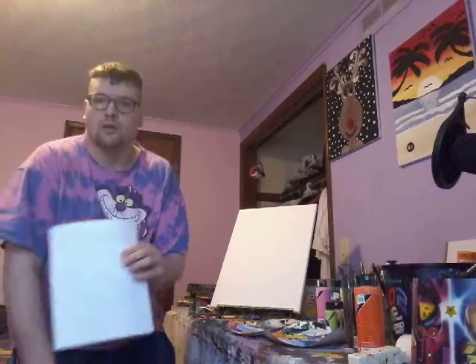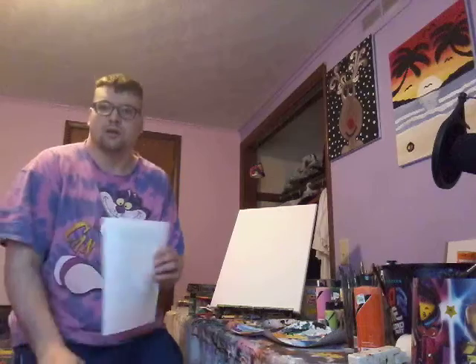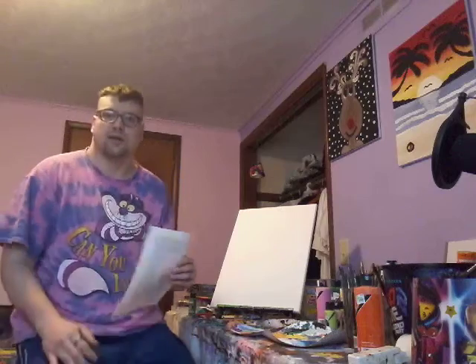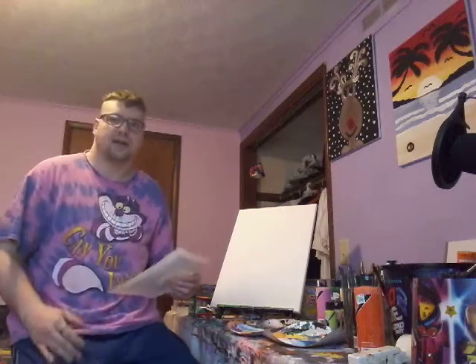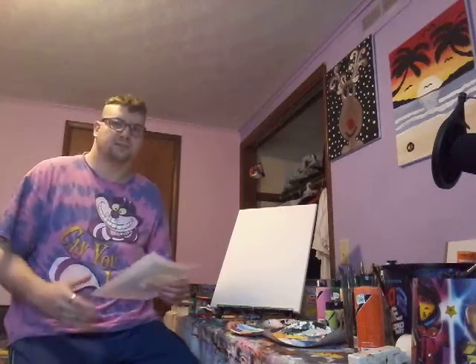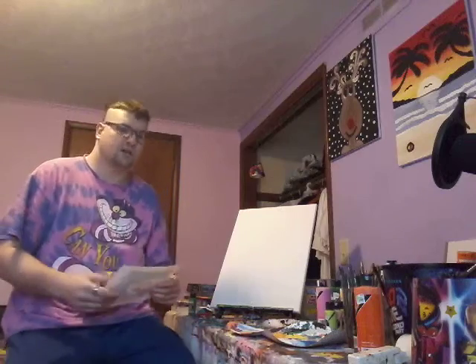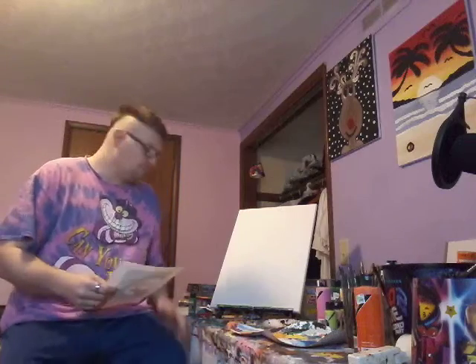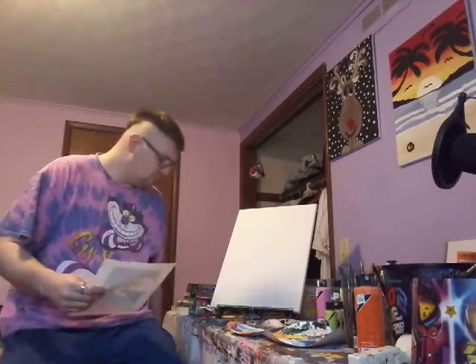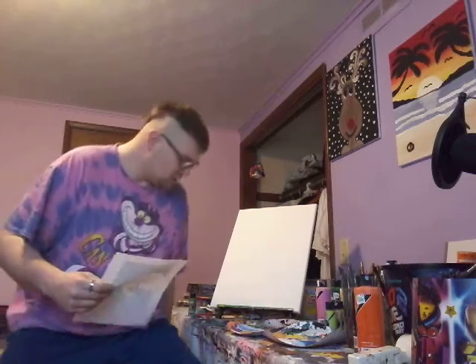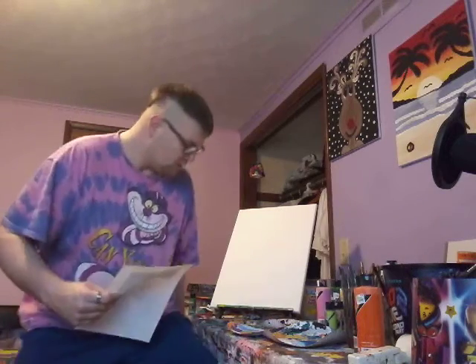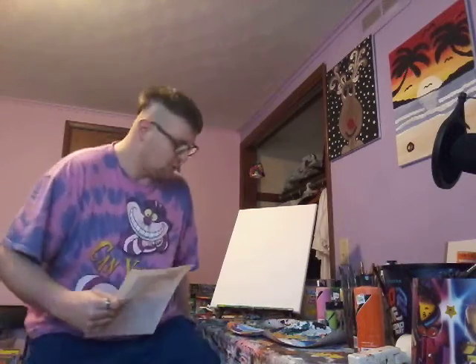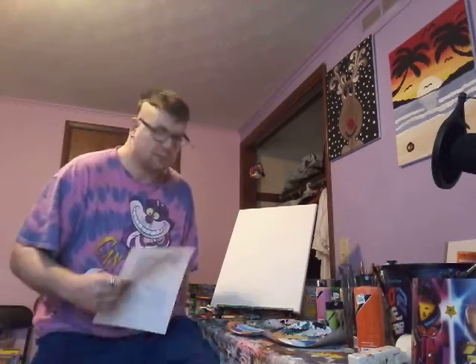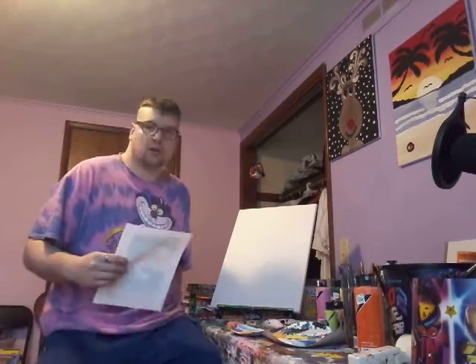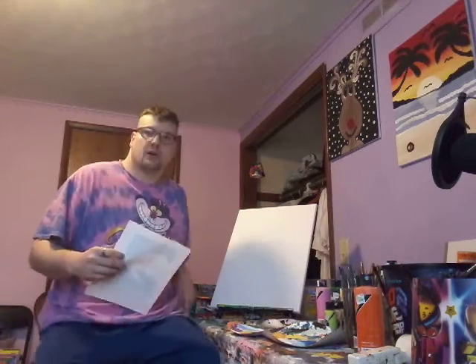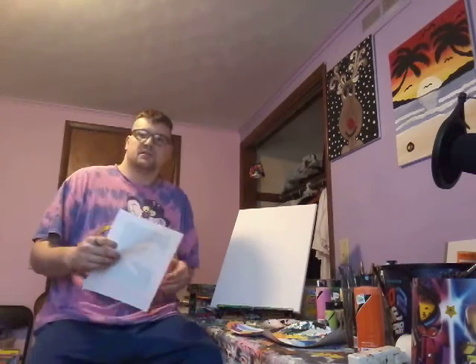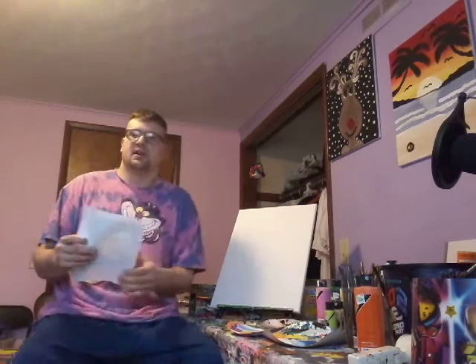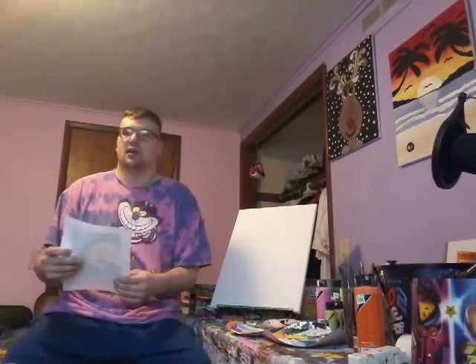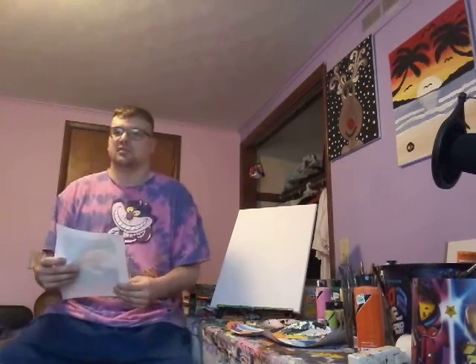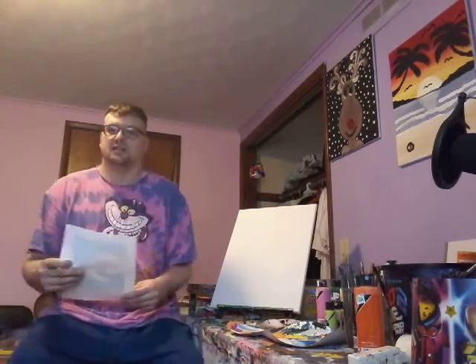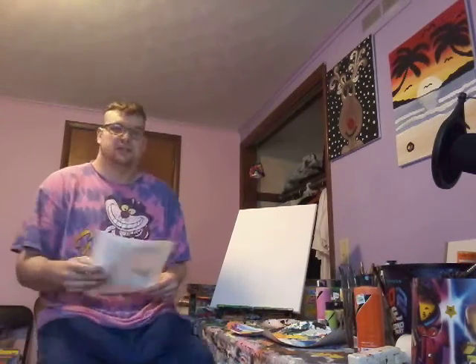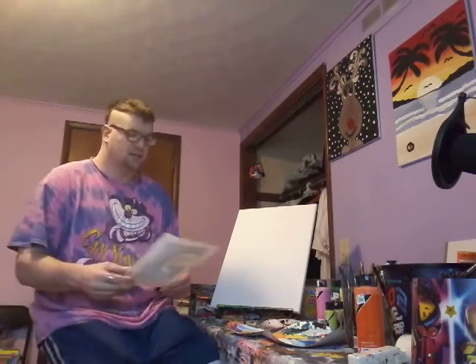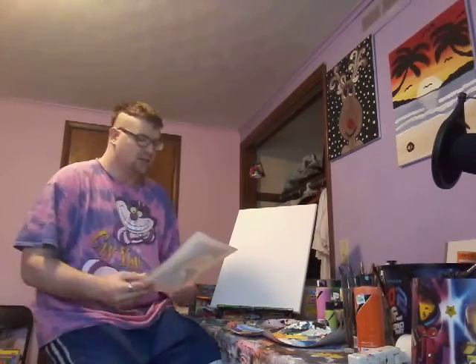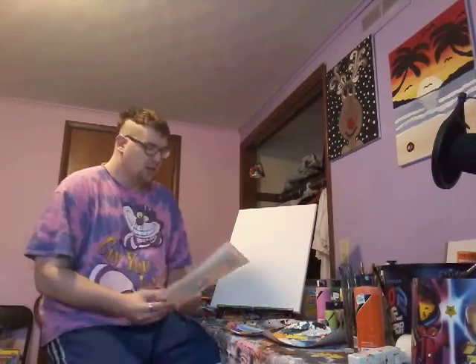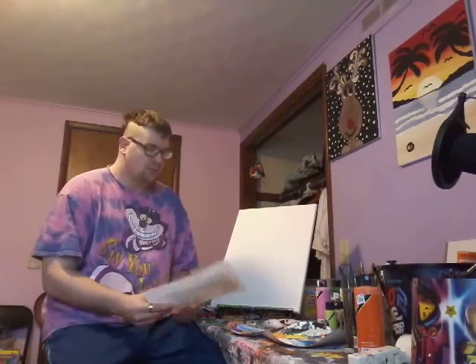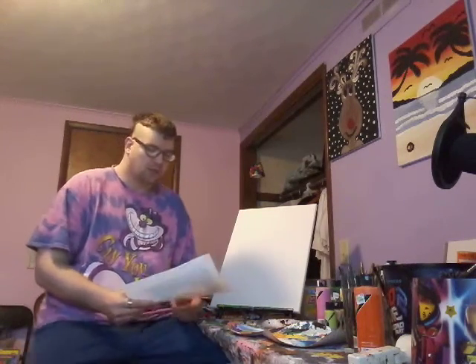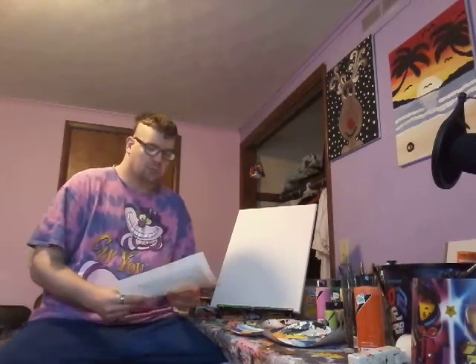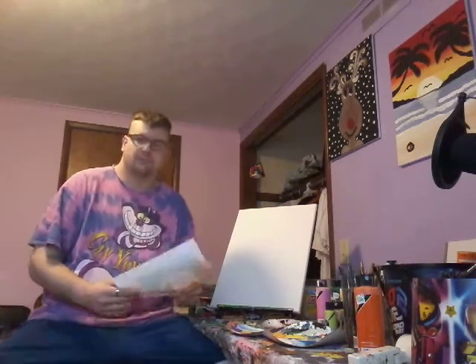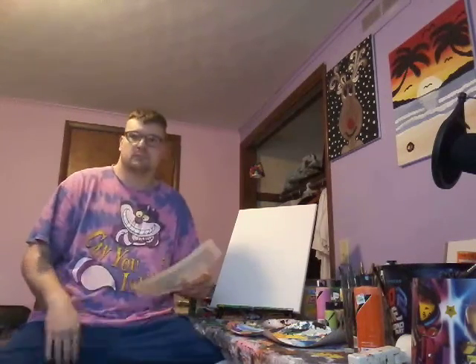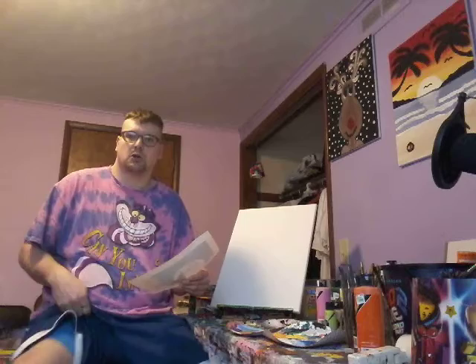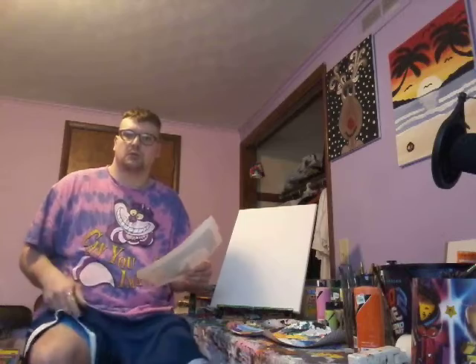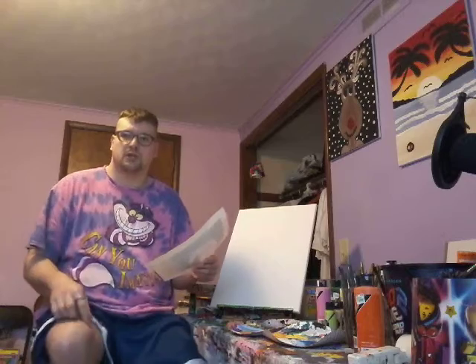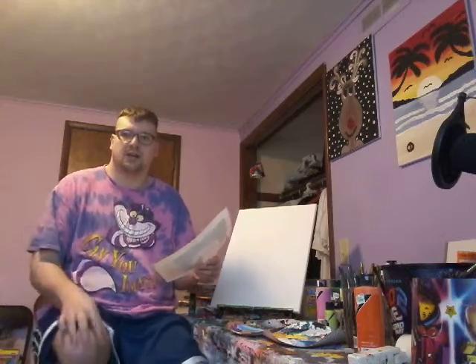Hey guys, what's up? Welcome to another episode of my art channel and boy, we got a good one for you today.